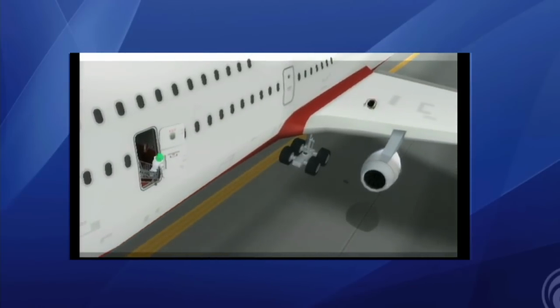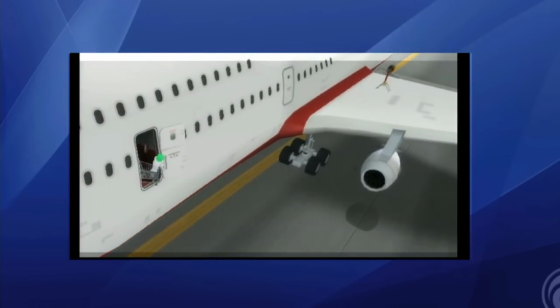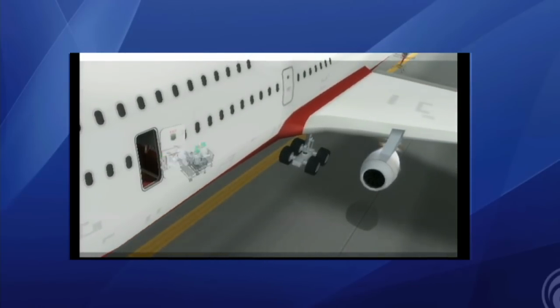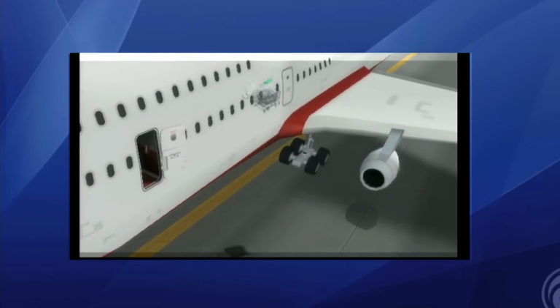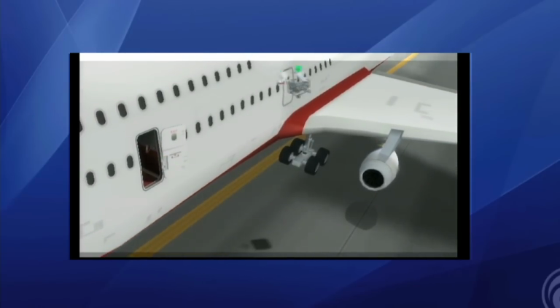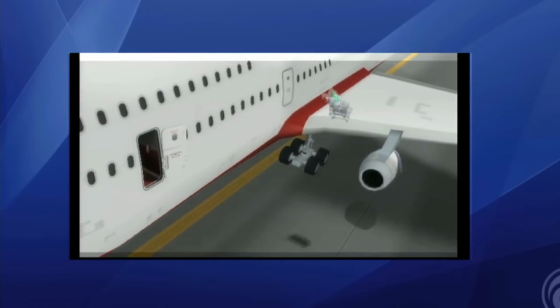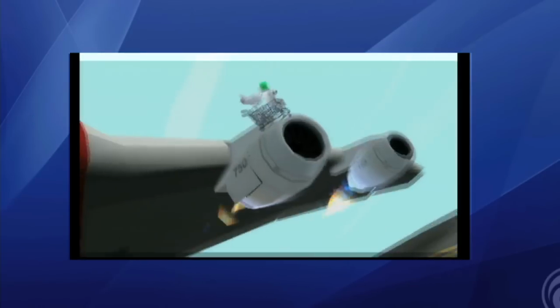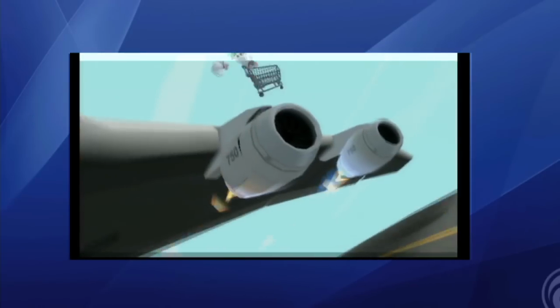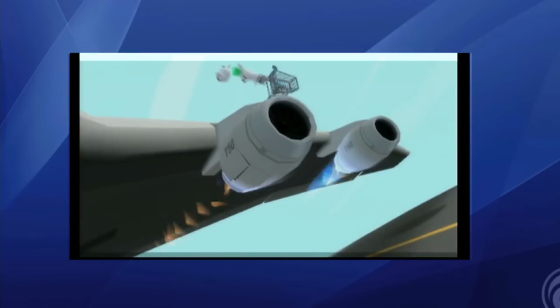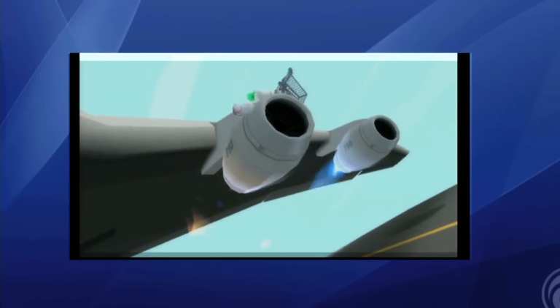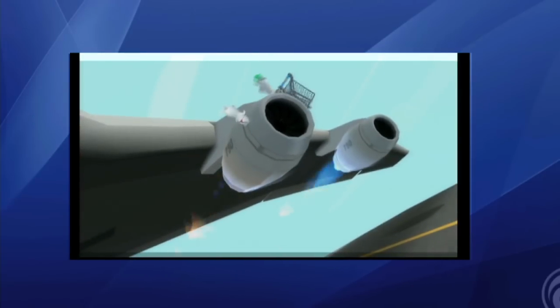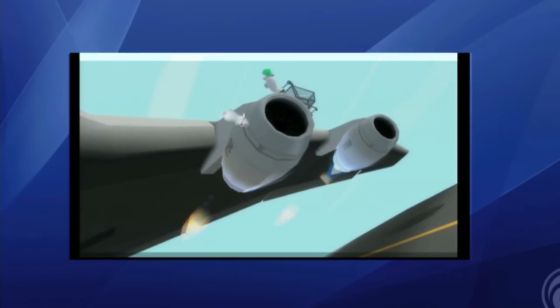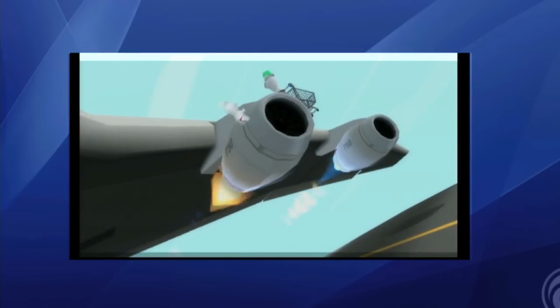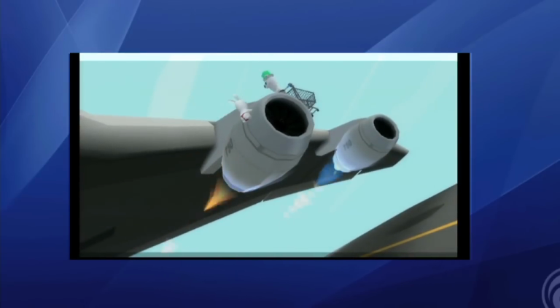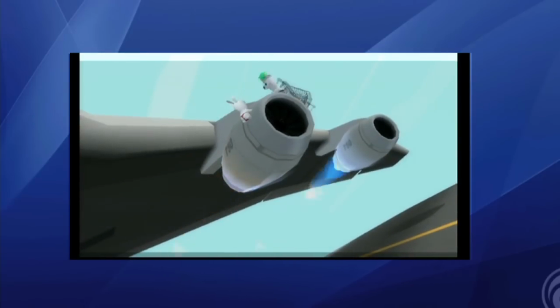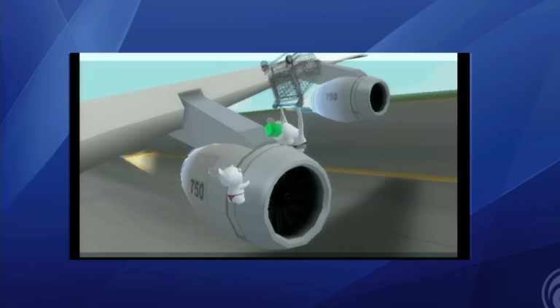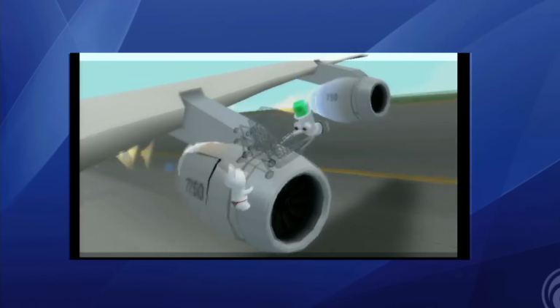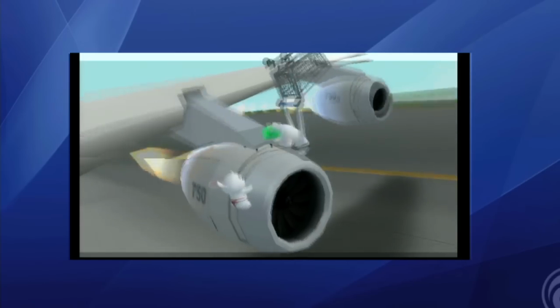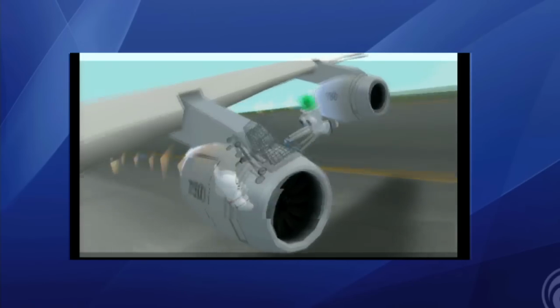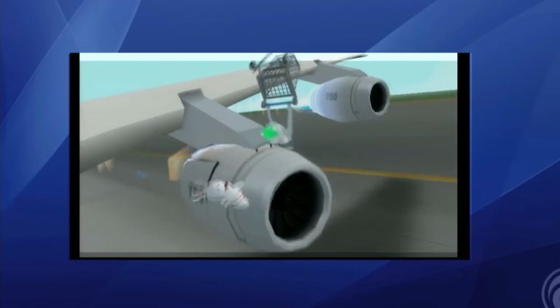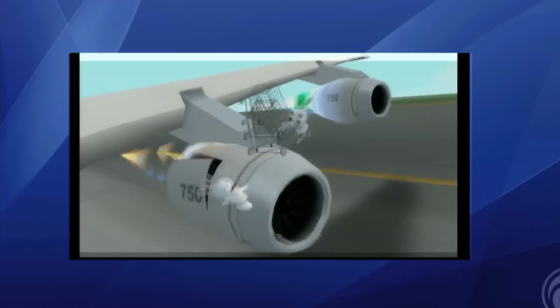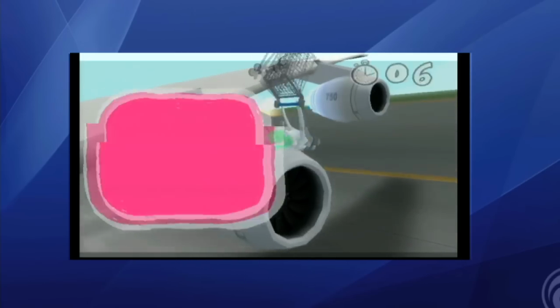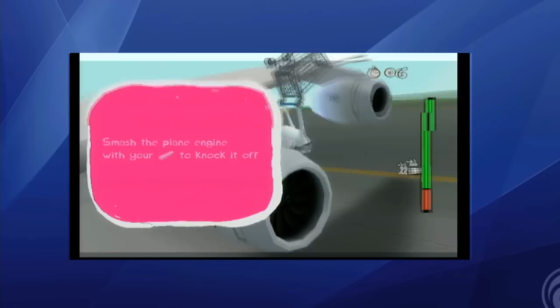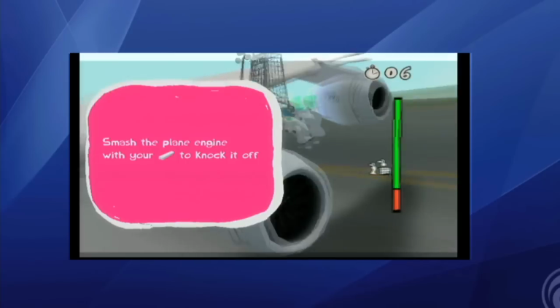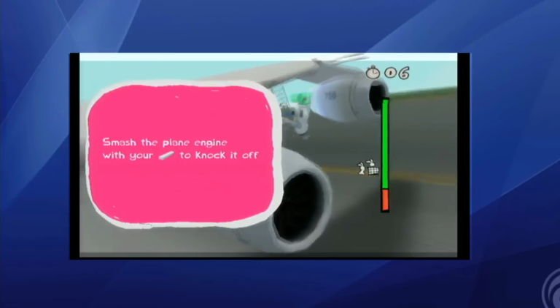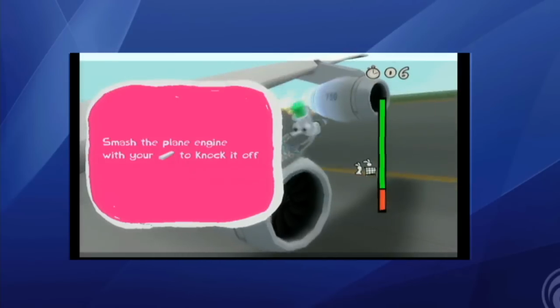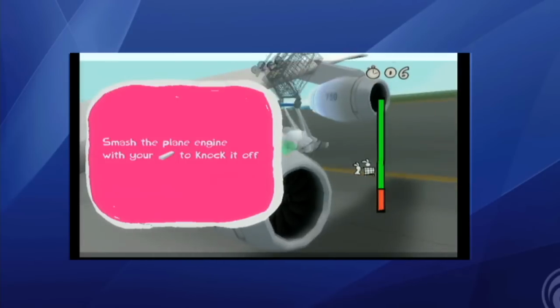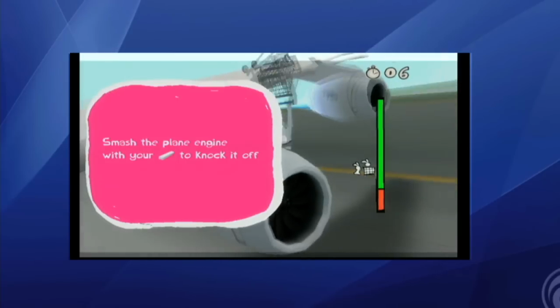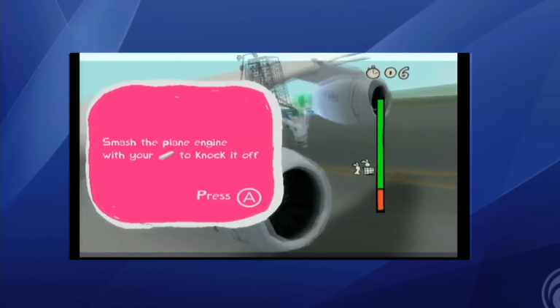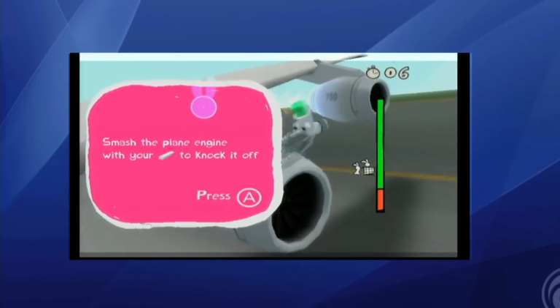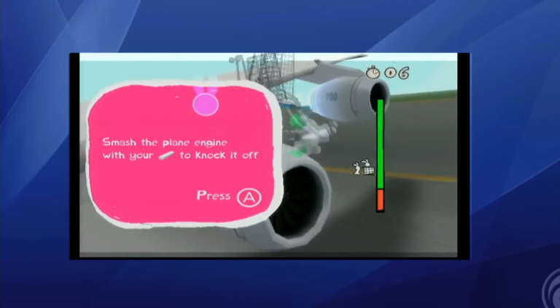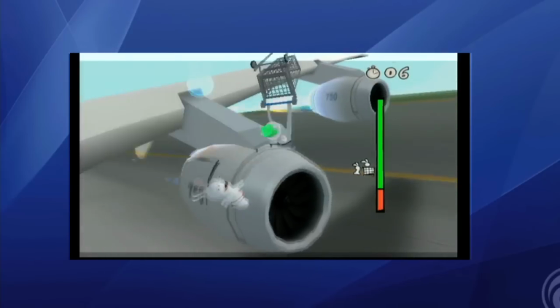As you can see, your customized bunny is there, and now he's going to smack the heck out of an airplane engine just so he can strap it to his car.